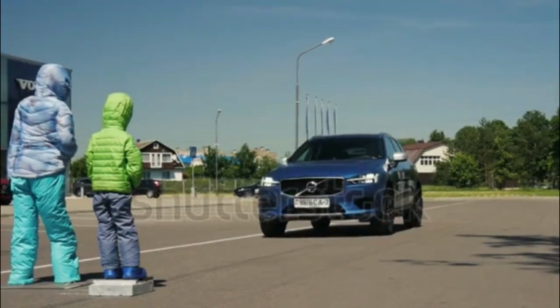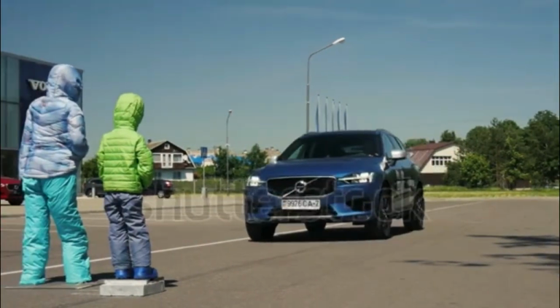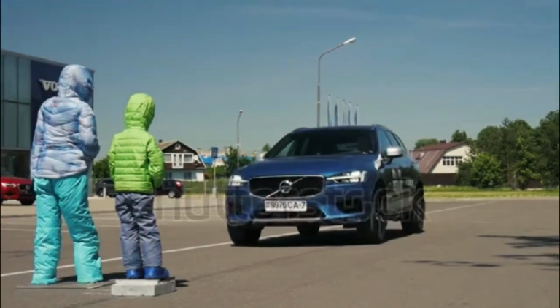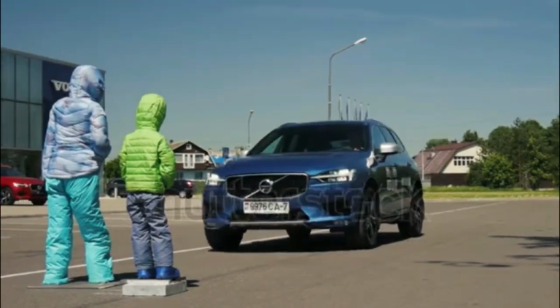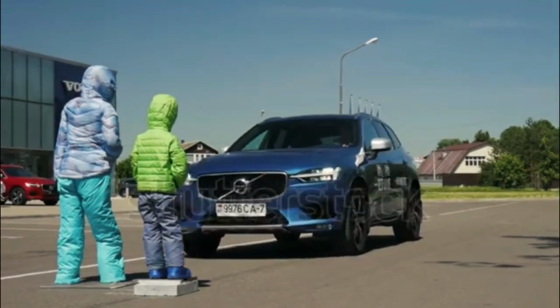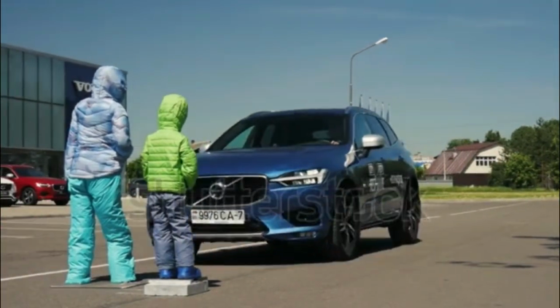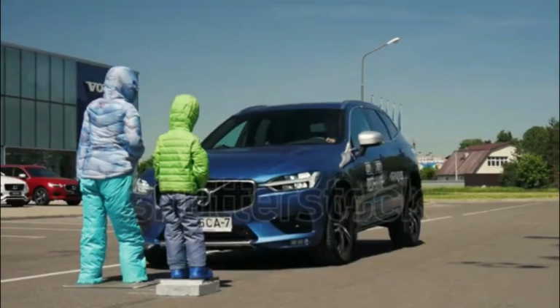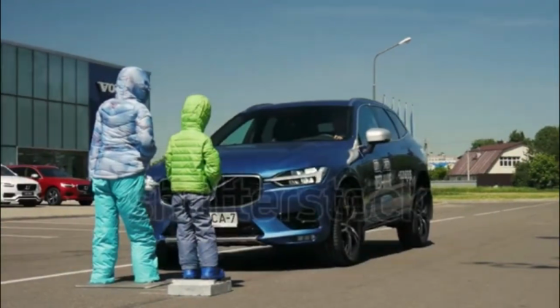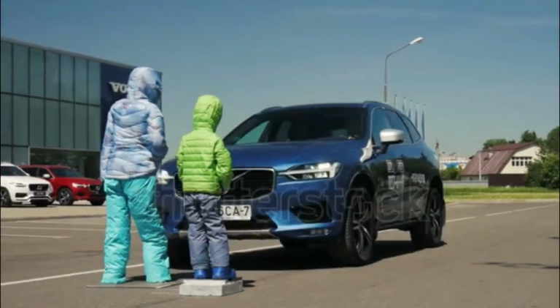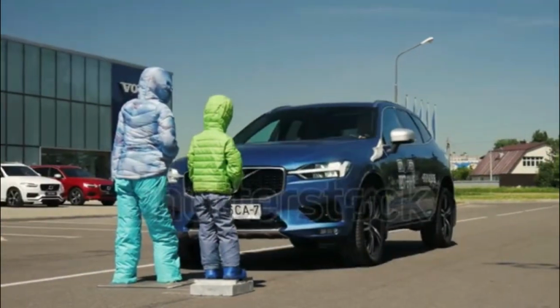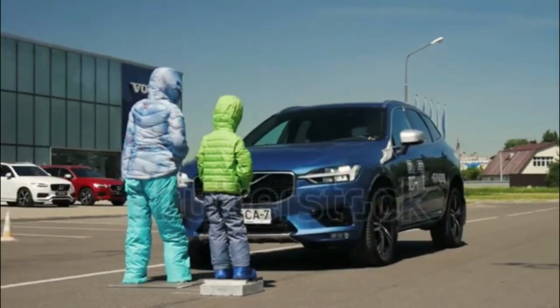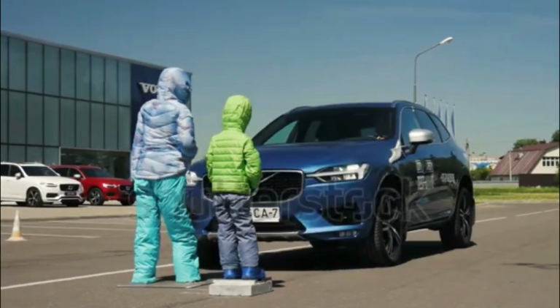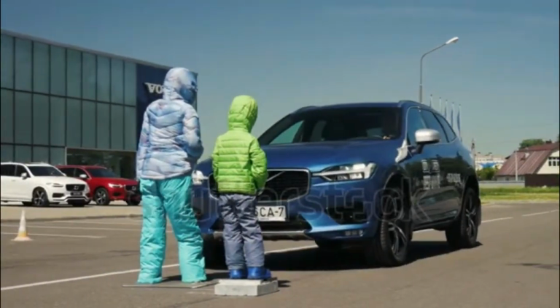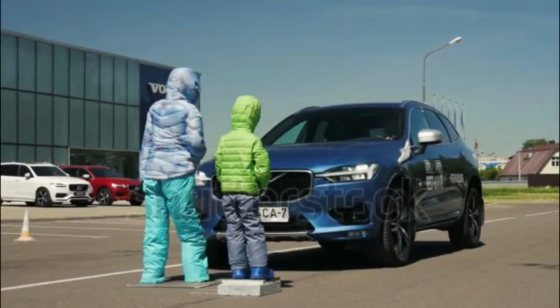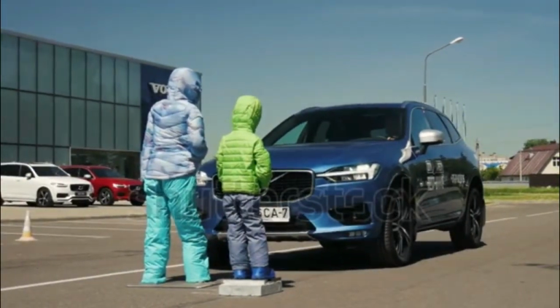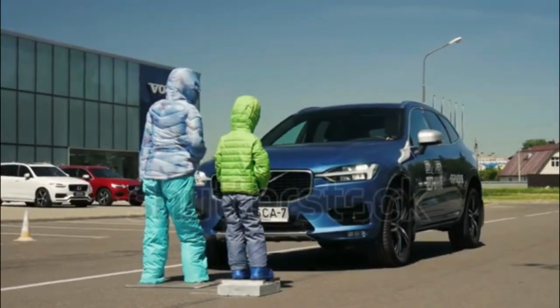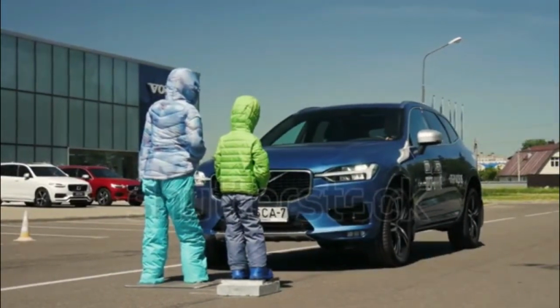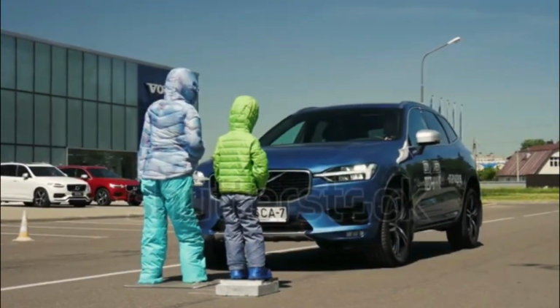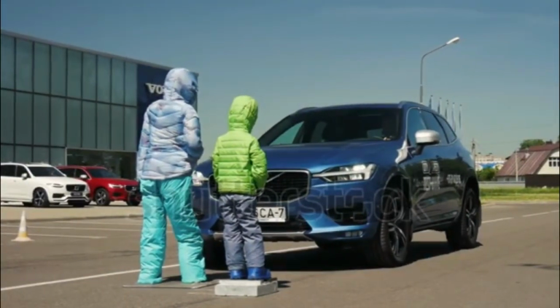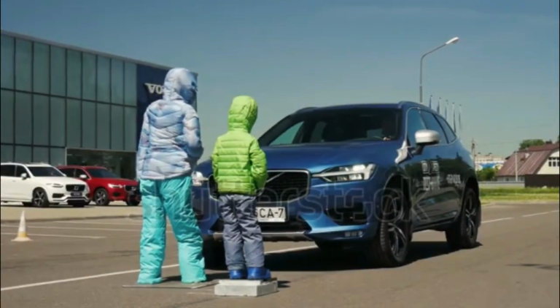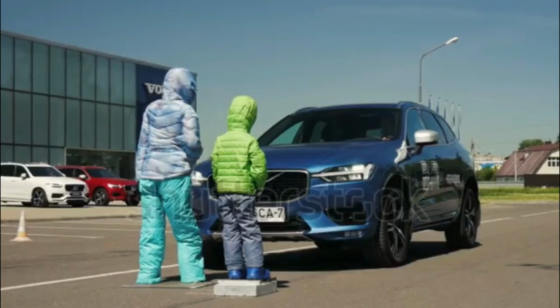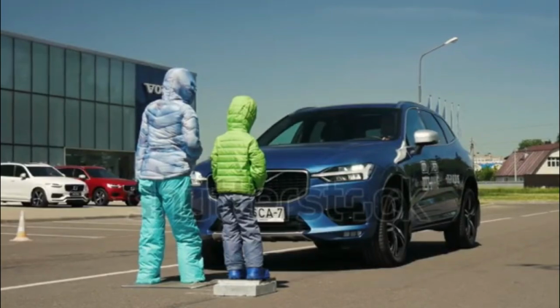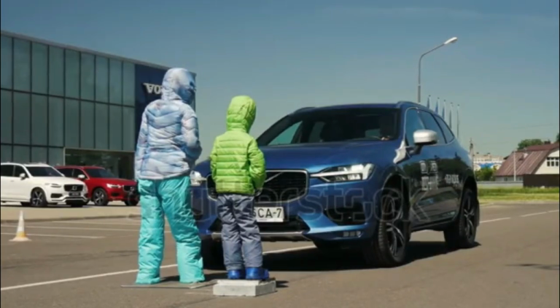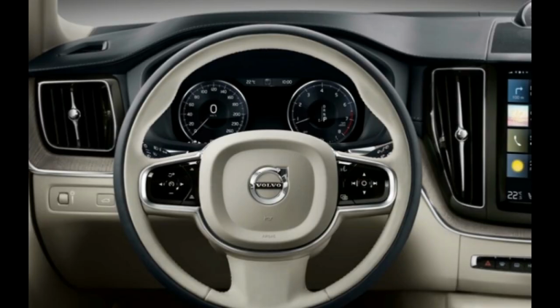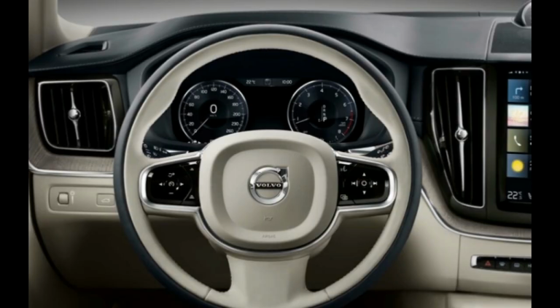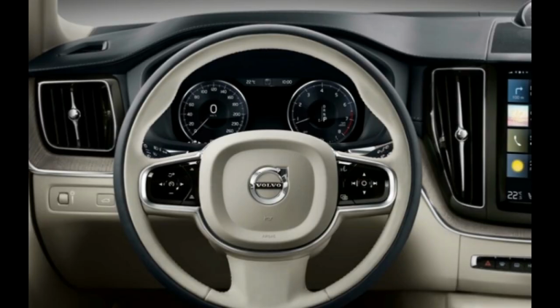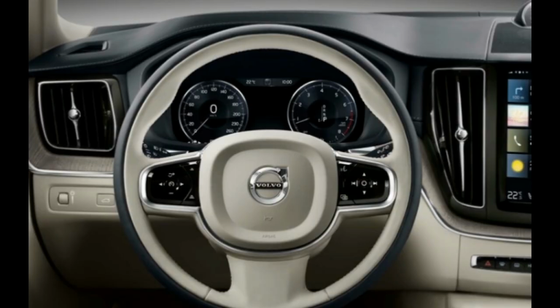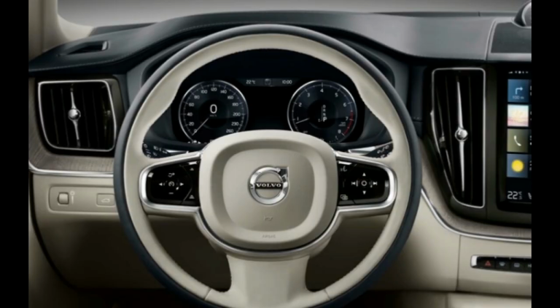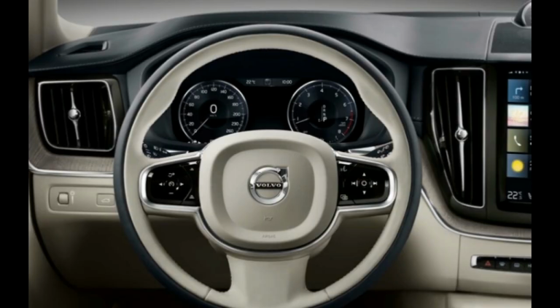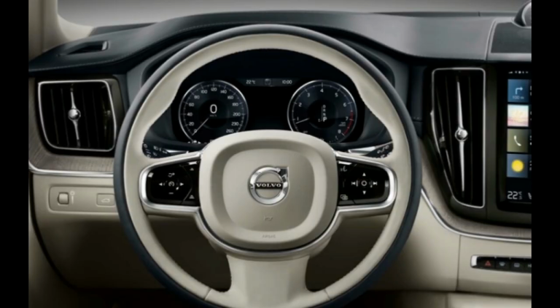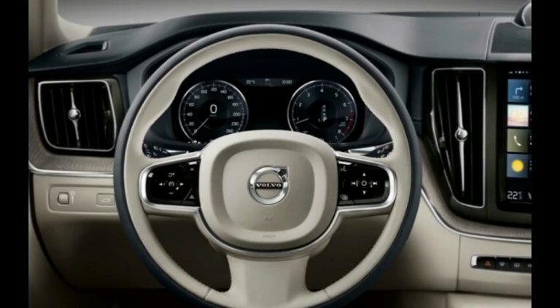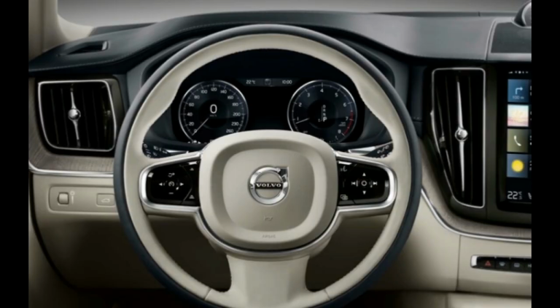As with the XC90, each of the above is available in Momentum, R-Design, and Inscription trims.